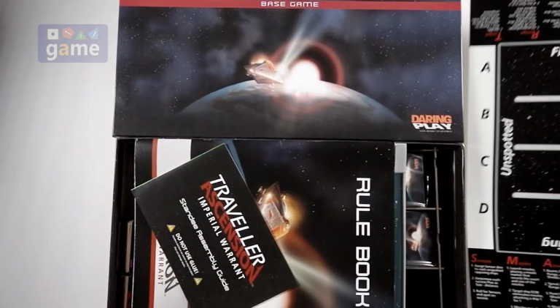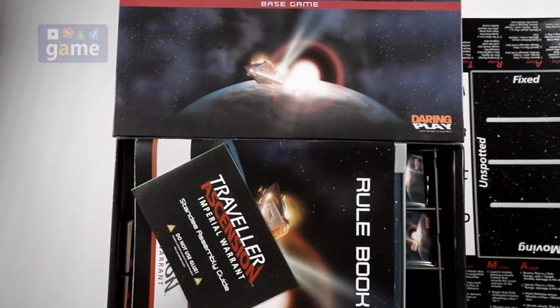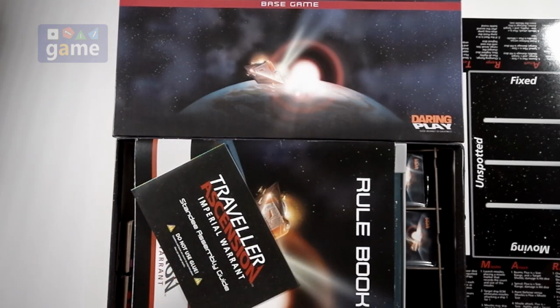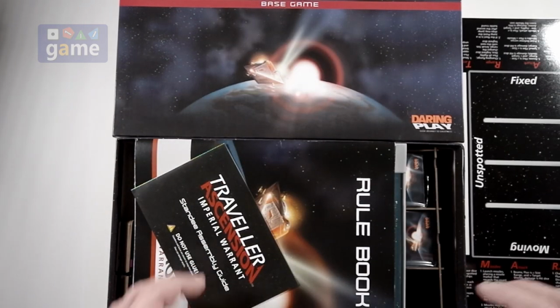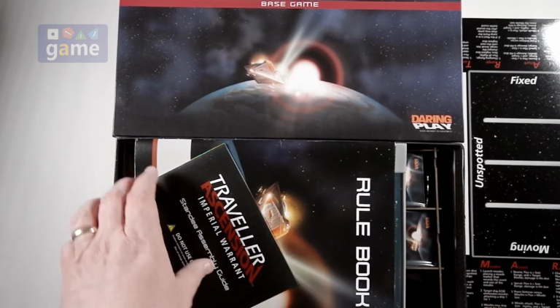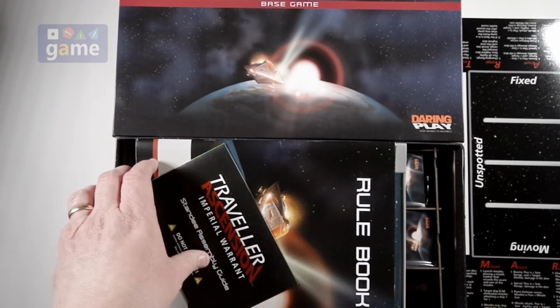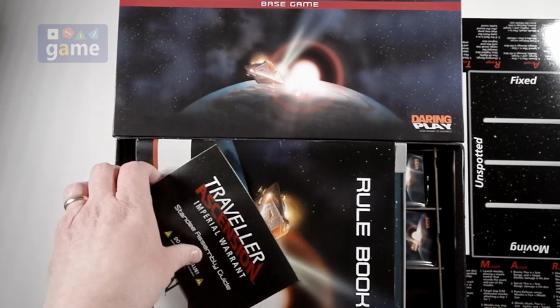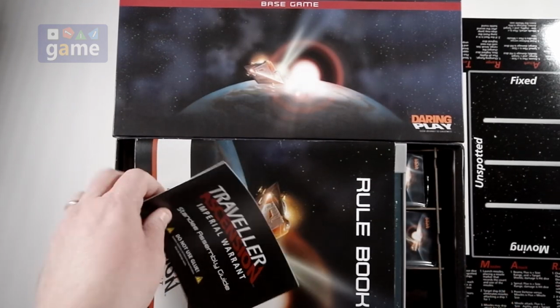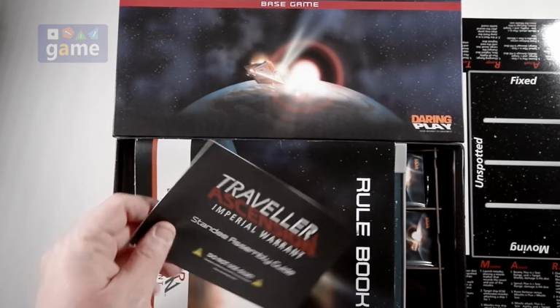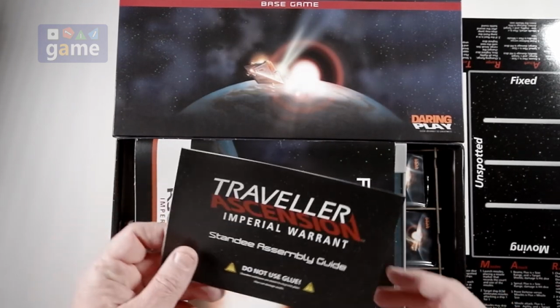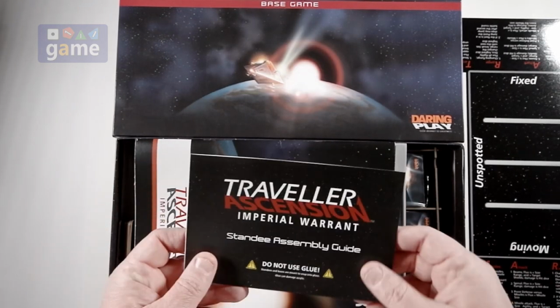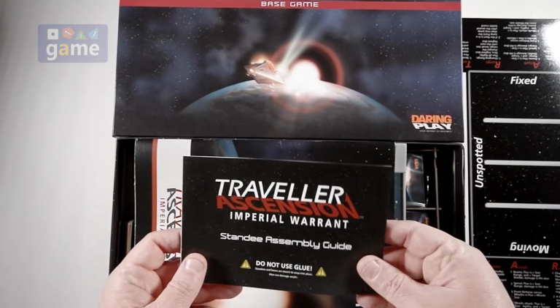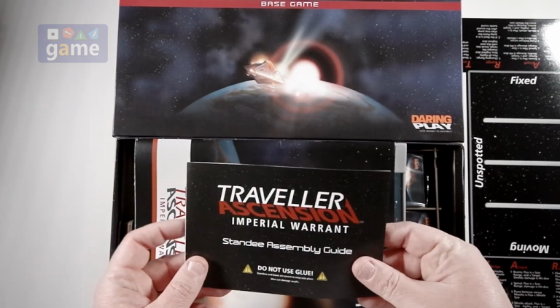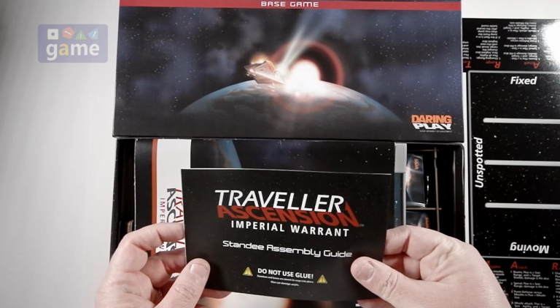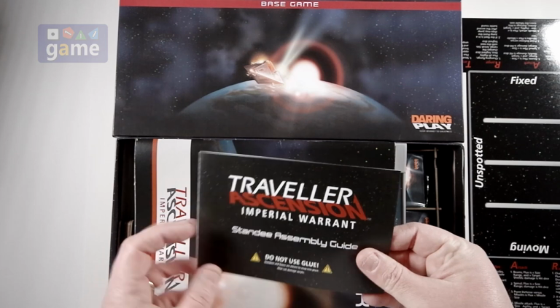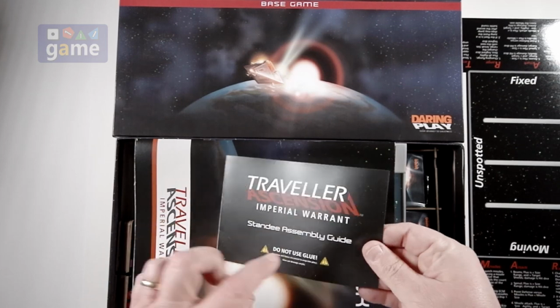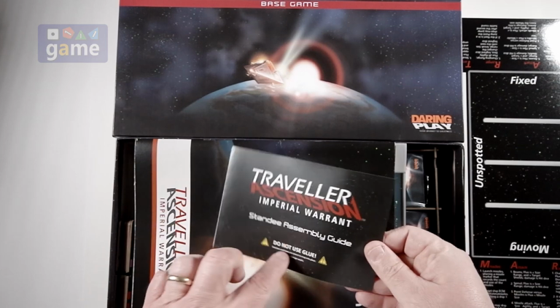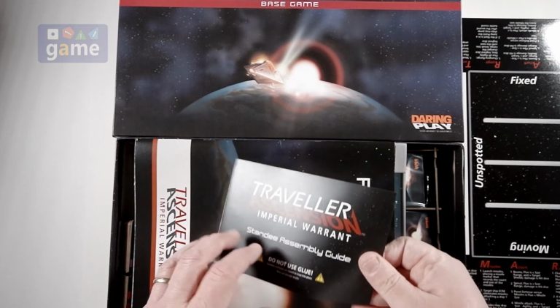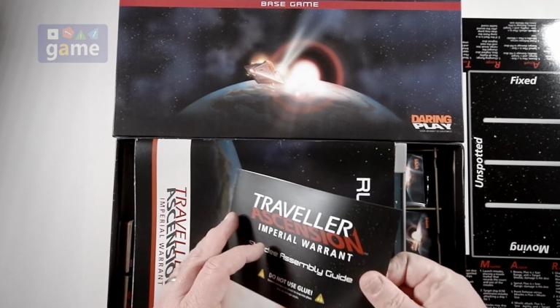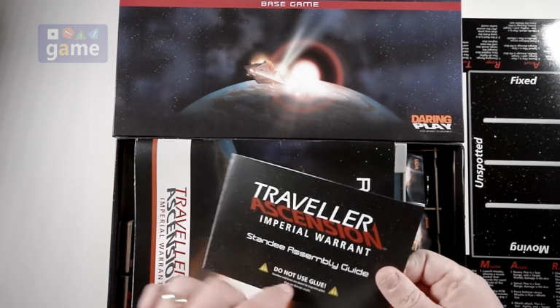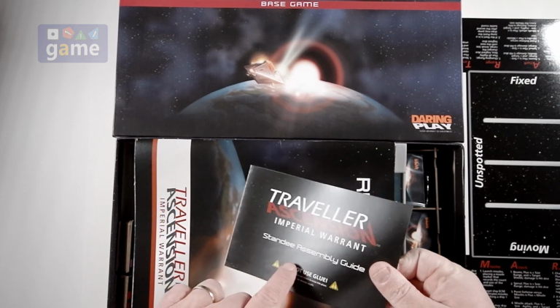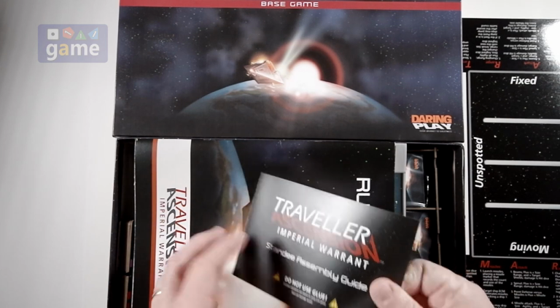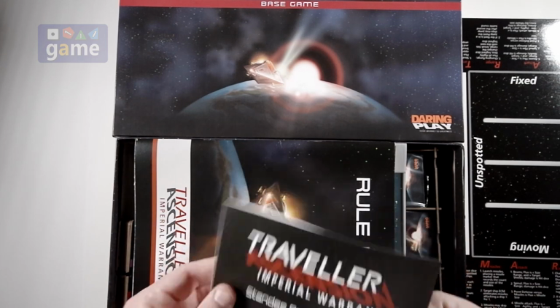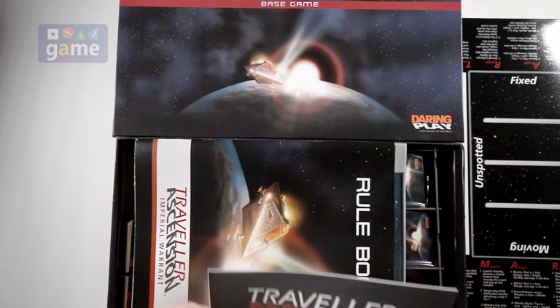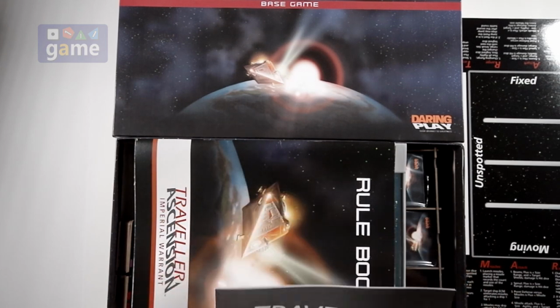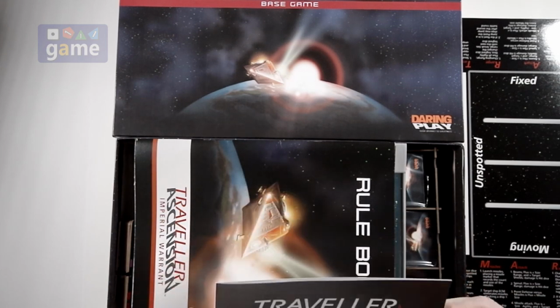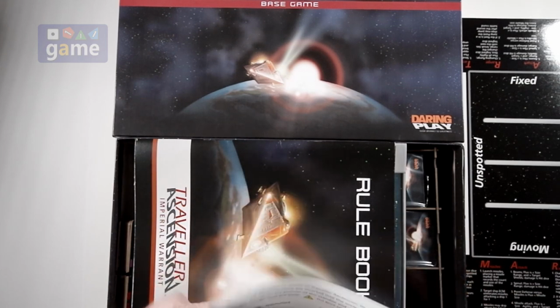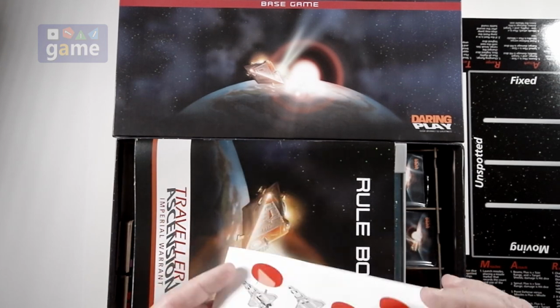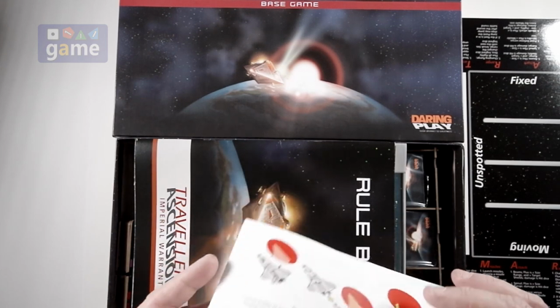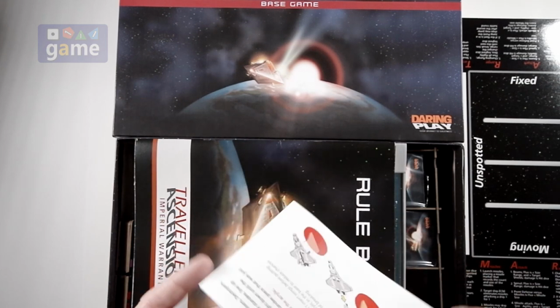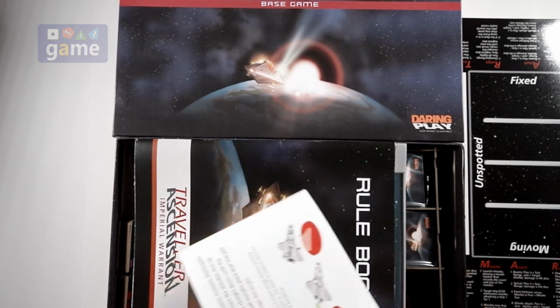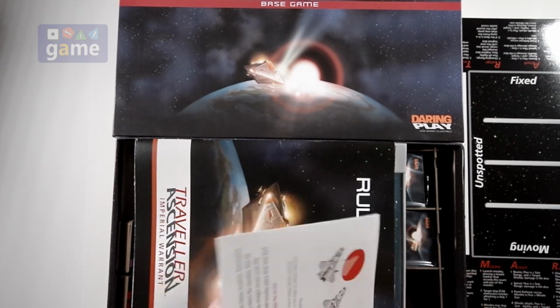You've got a battle board, and you've got a standee assembly guide. Caution: do not use glue. Love that they're including standees.